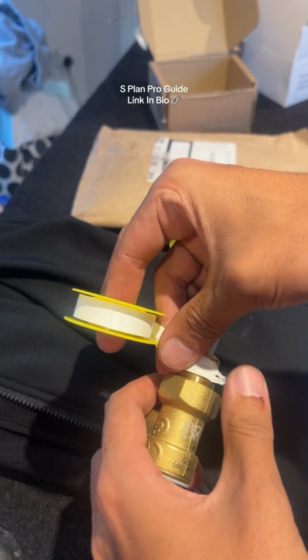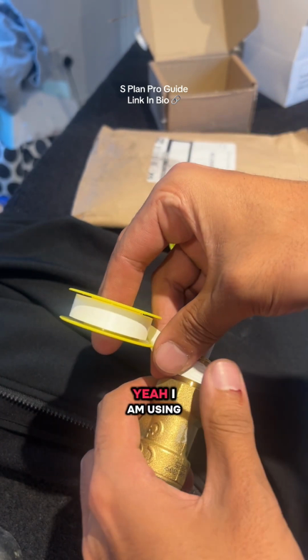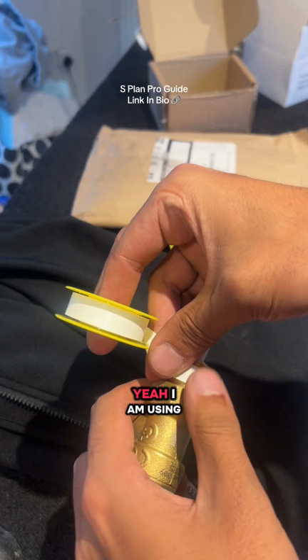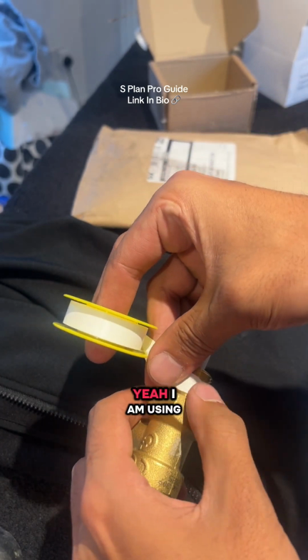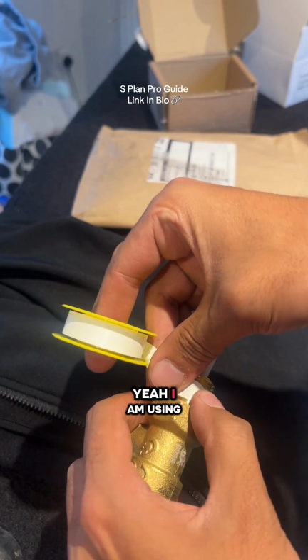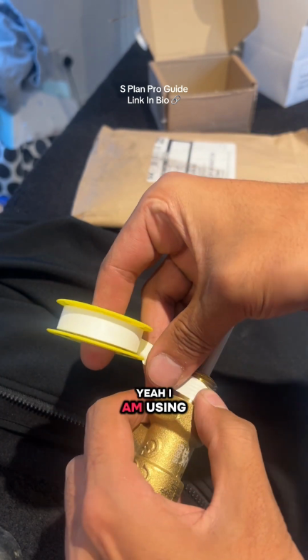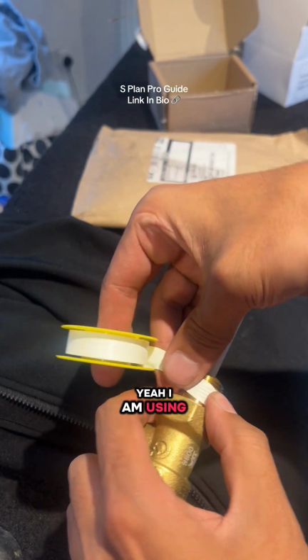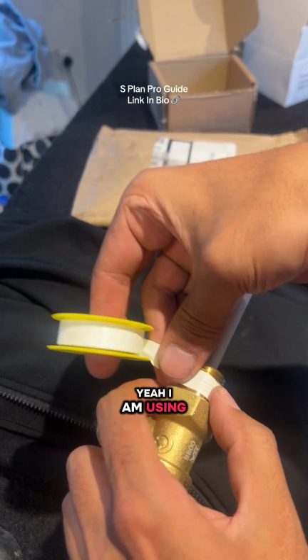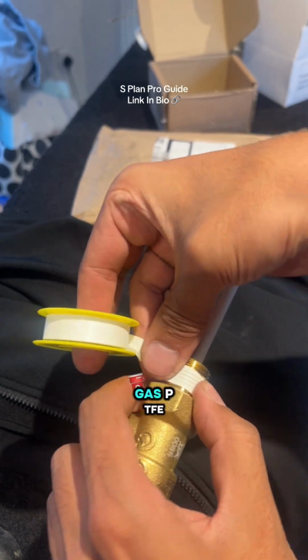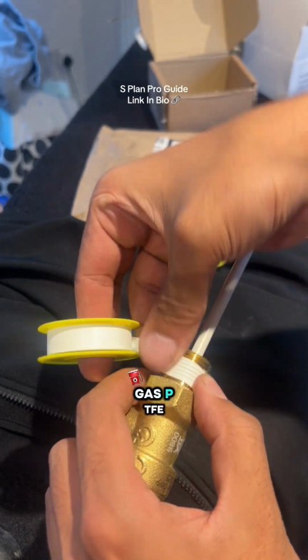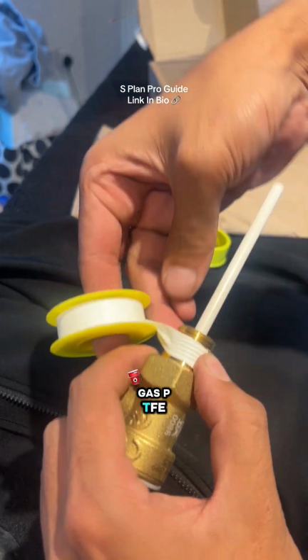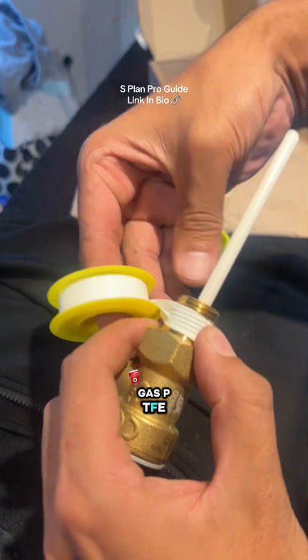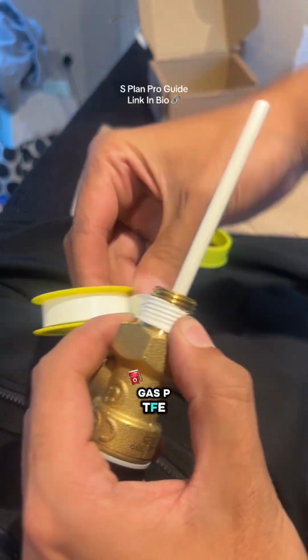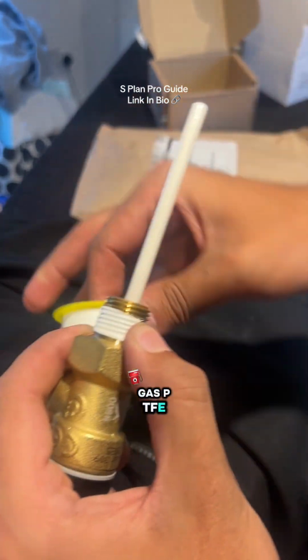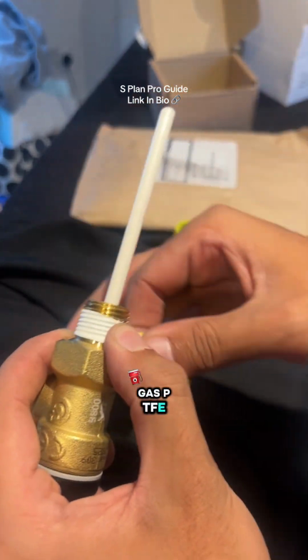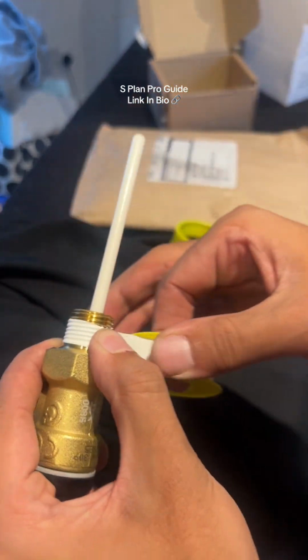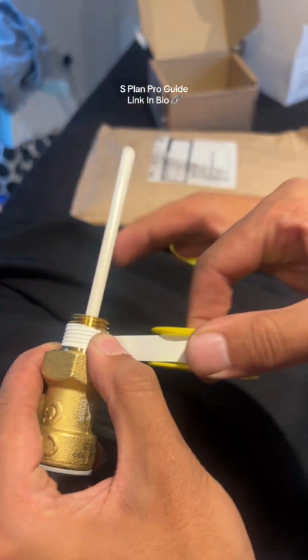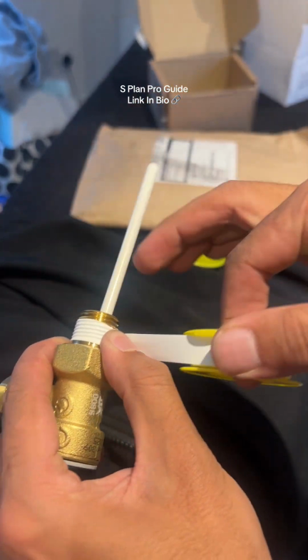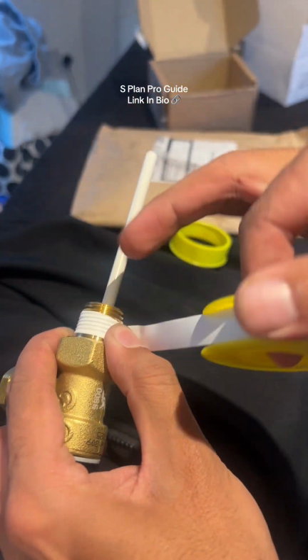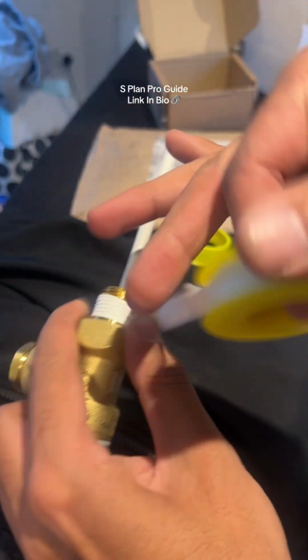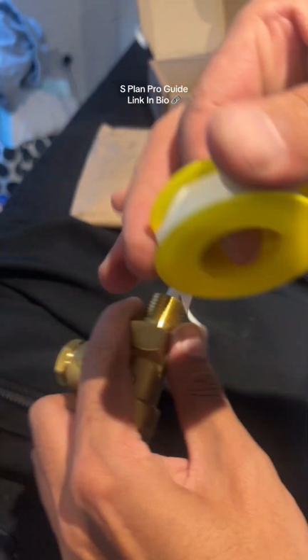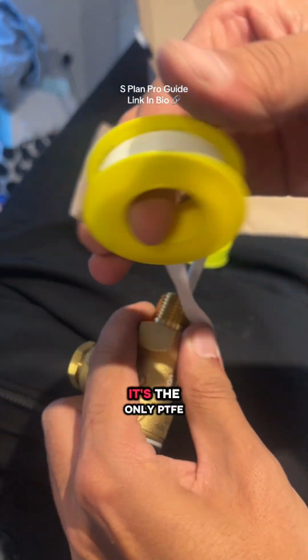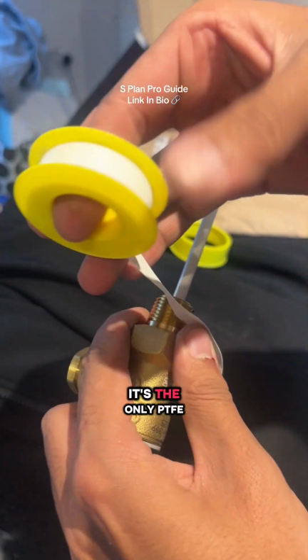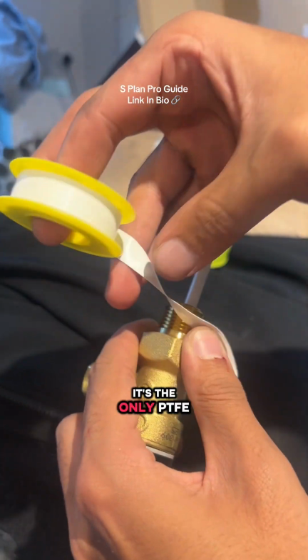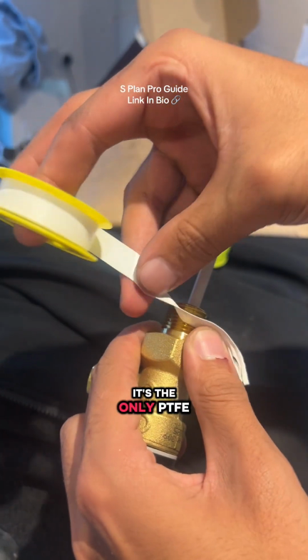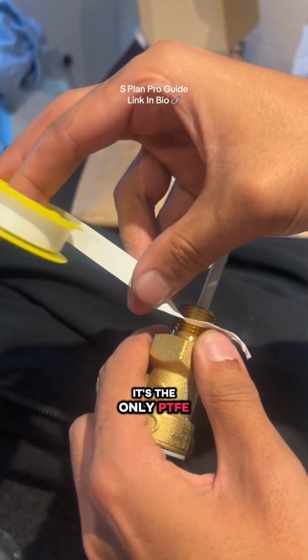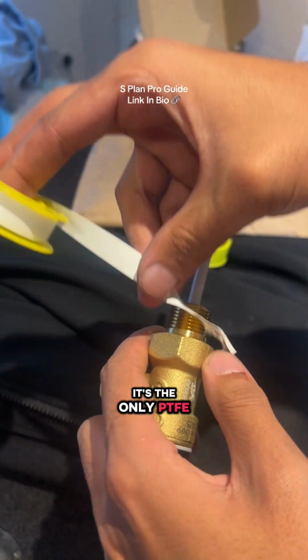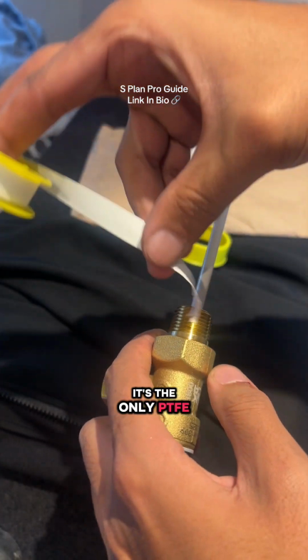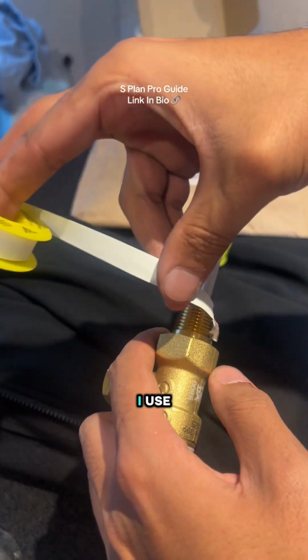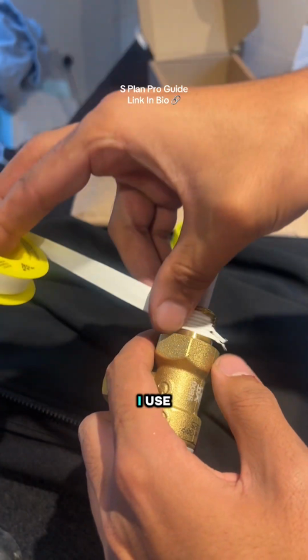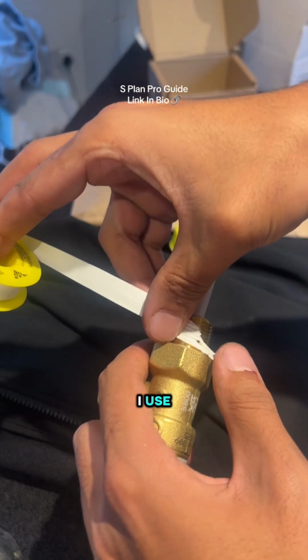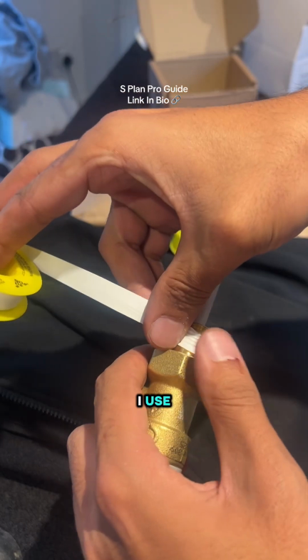I am using gas PTFE — it's the only PTFE I use.